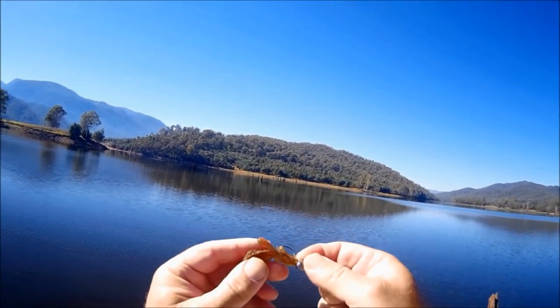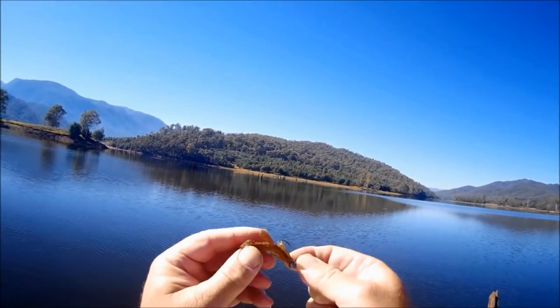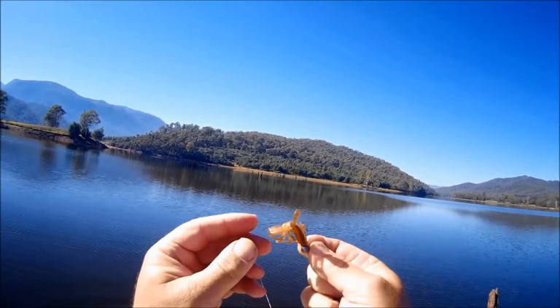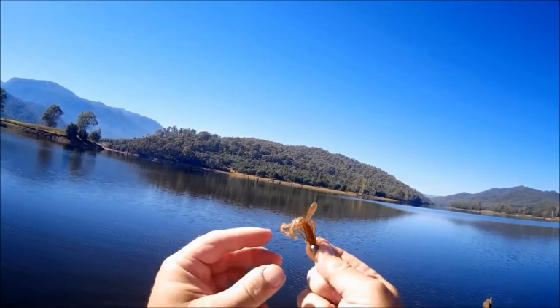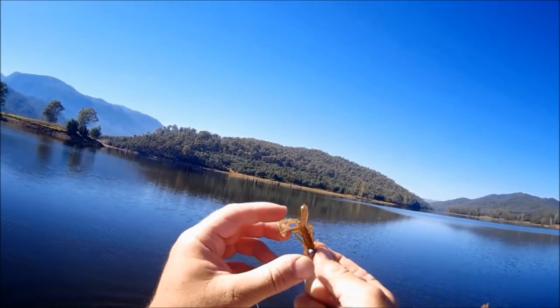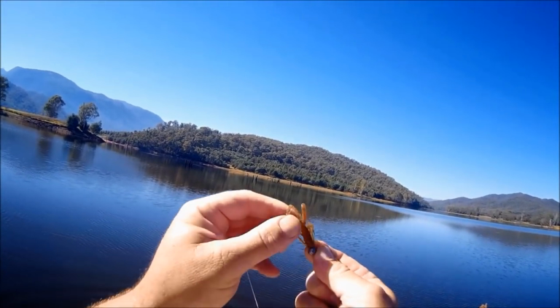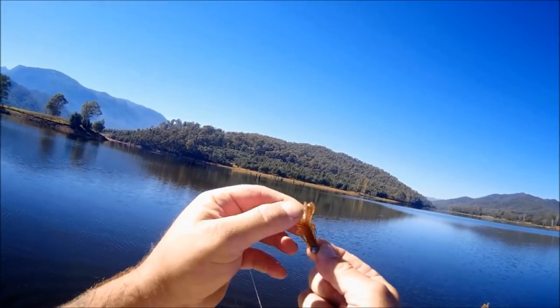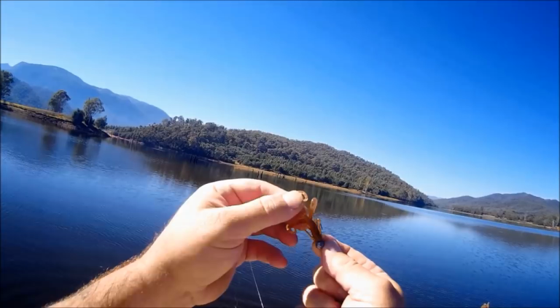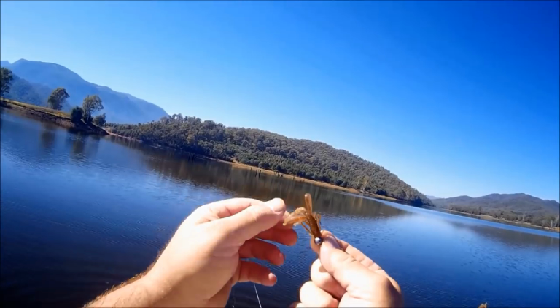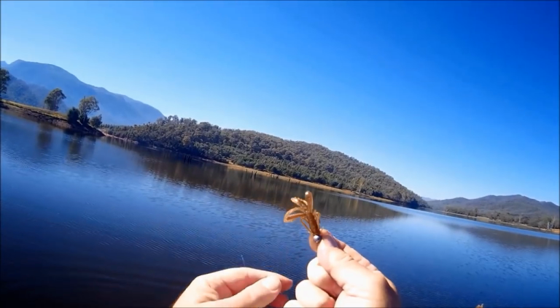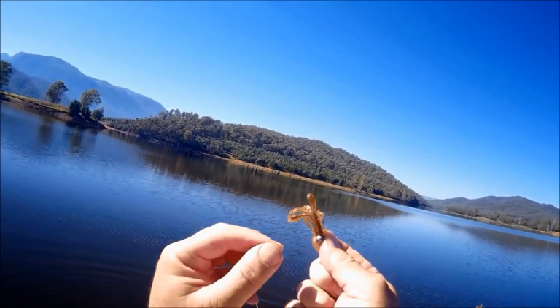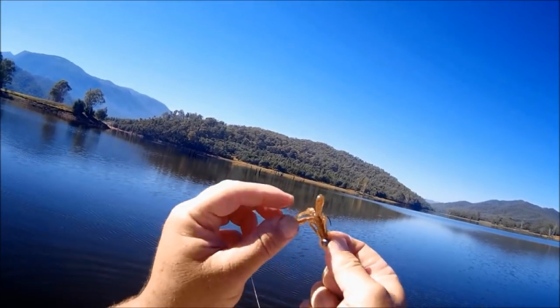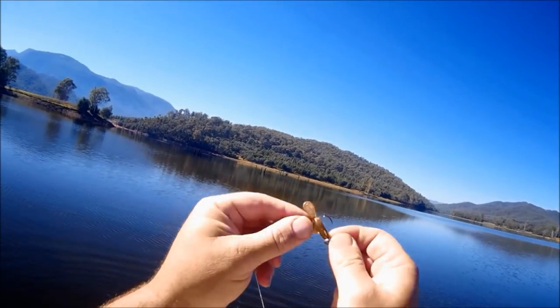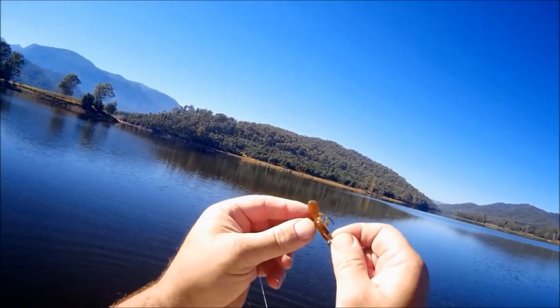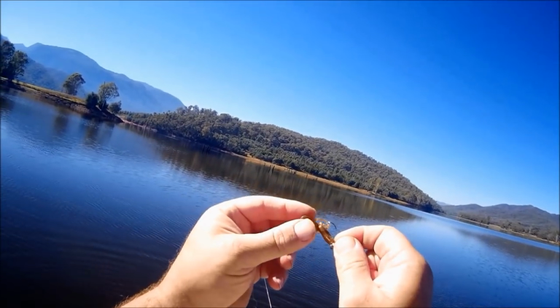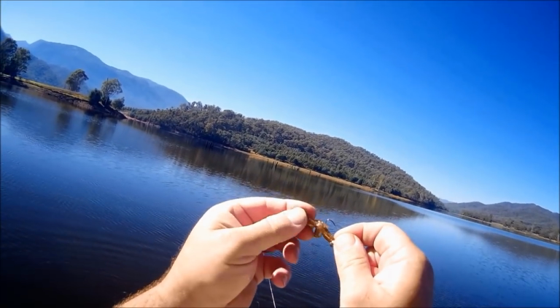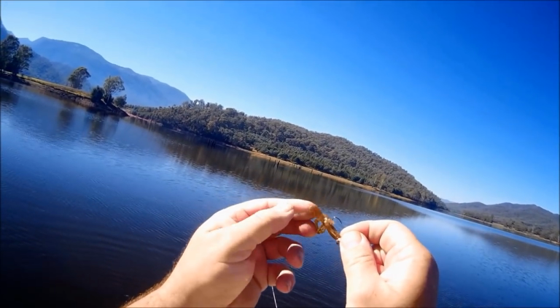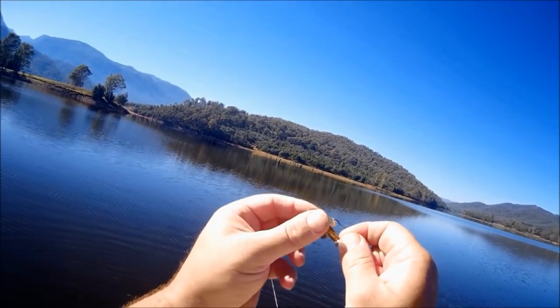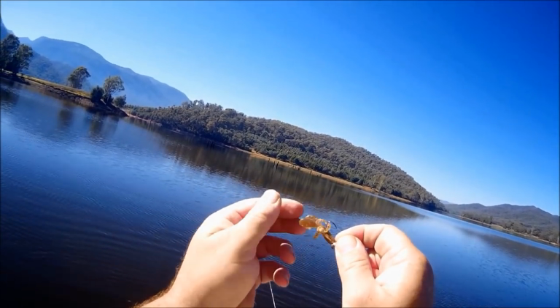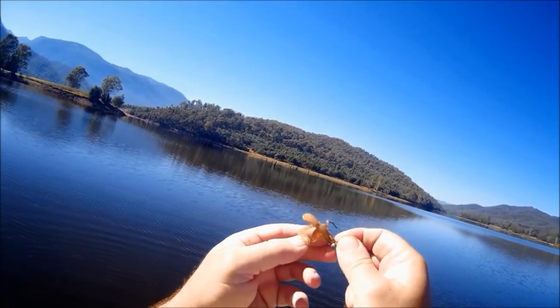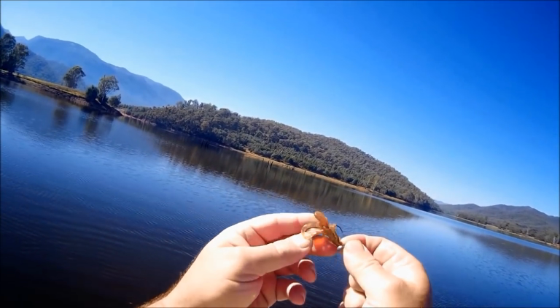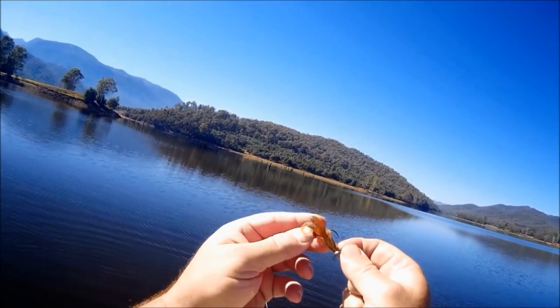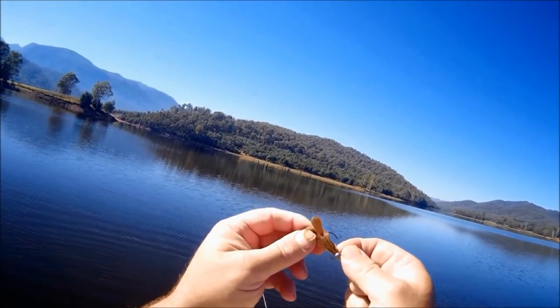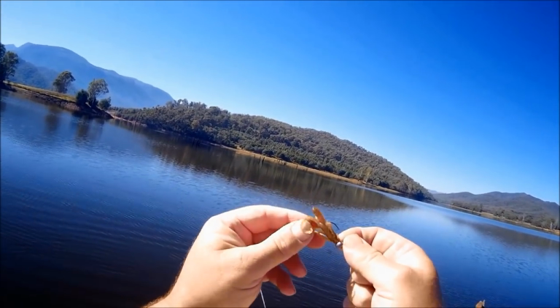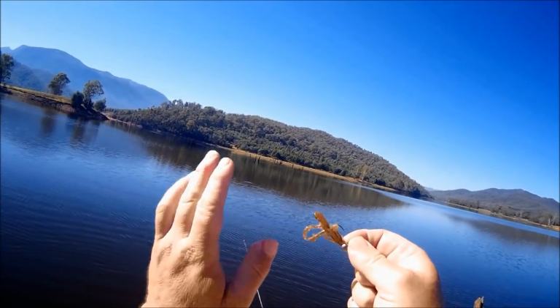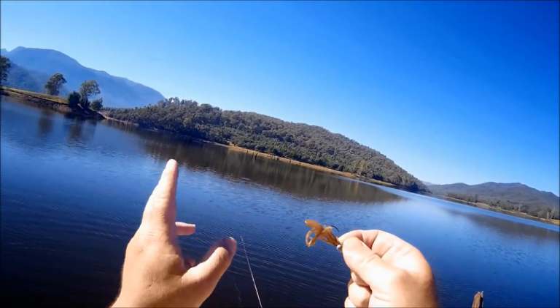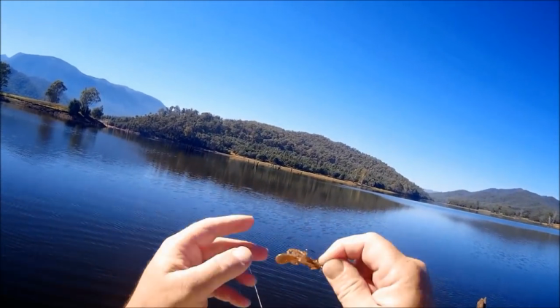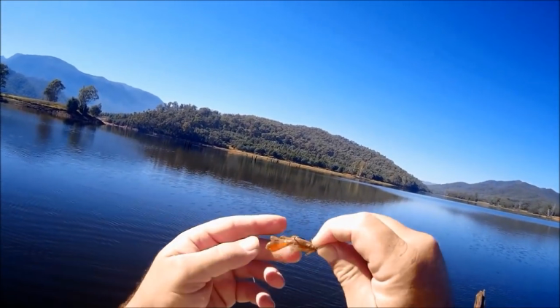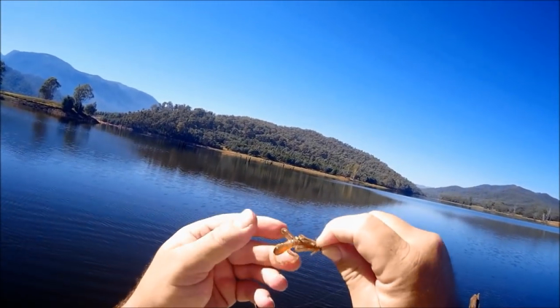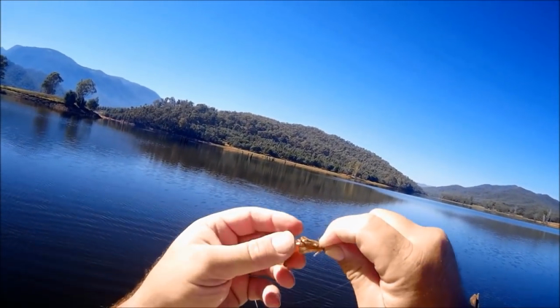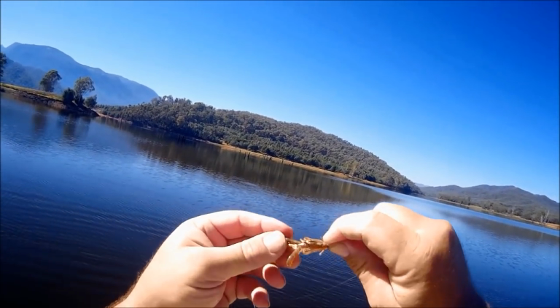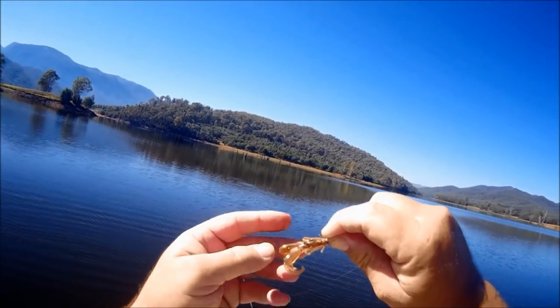It's like a strike tiger nymph but it's got bigger paddles for its claws, just to create a bit more vibration in the water.